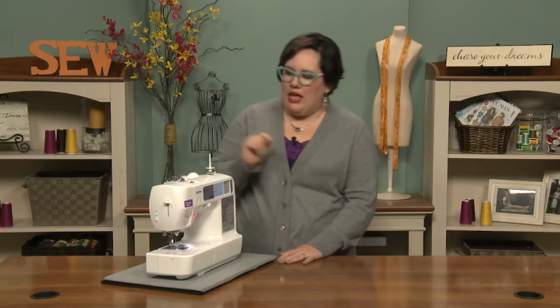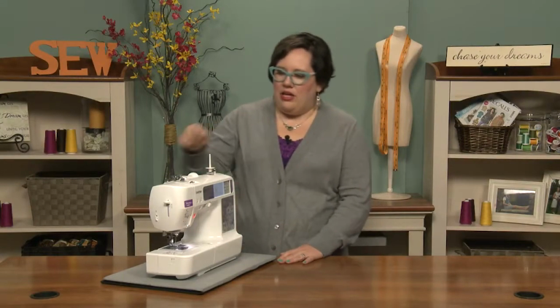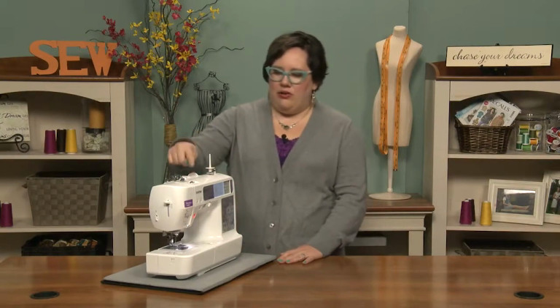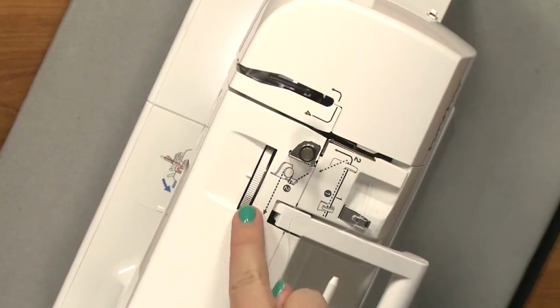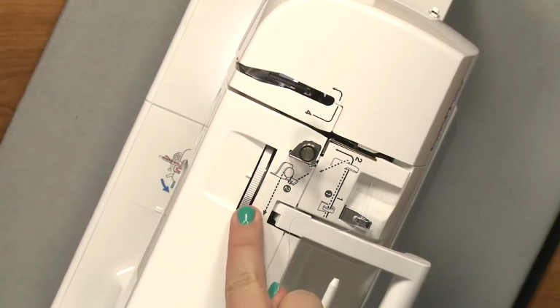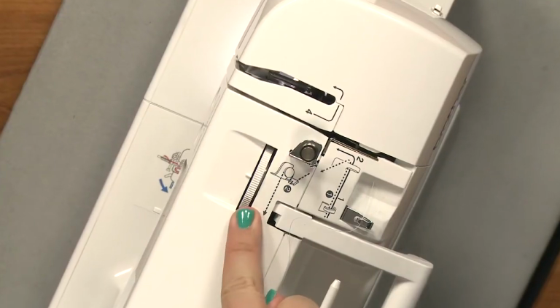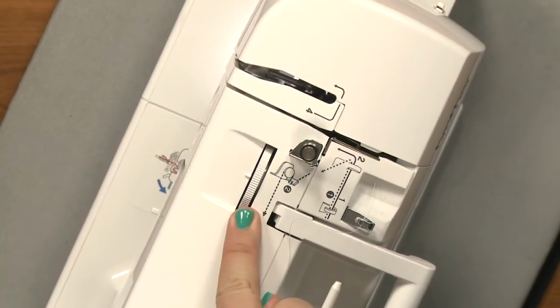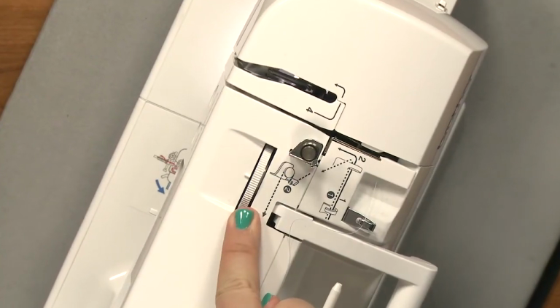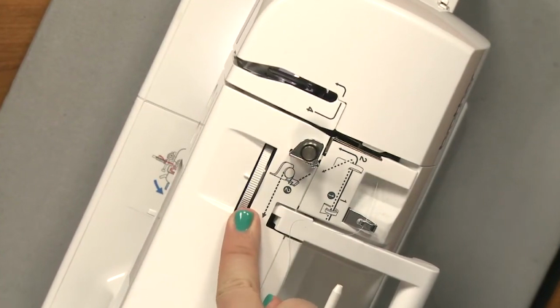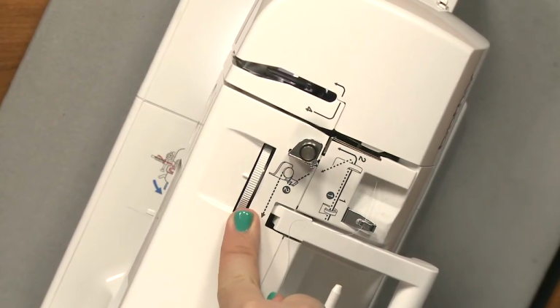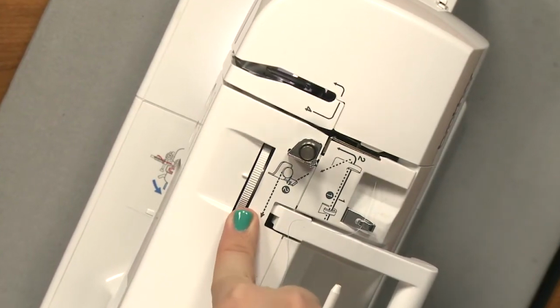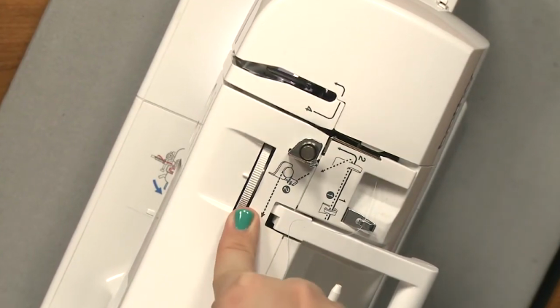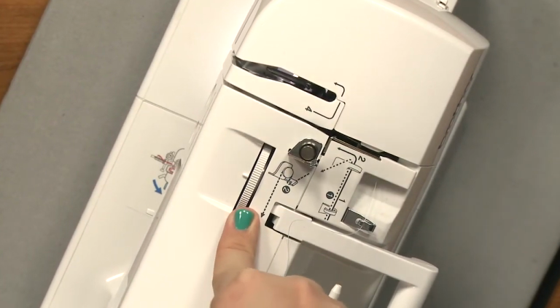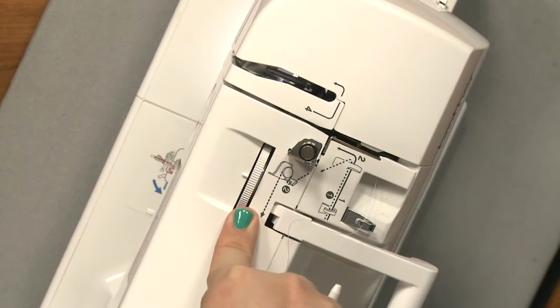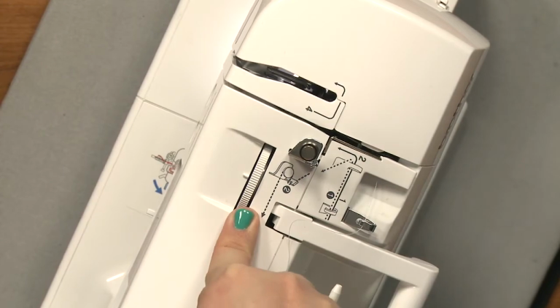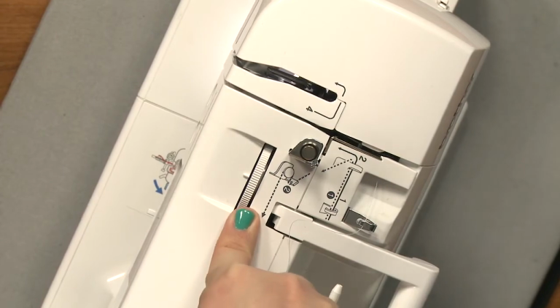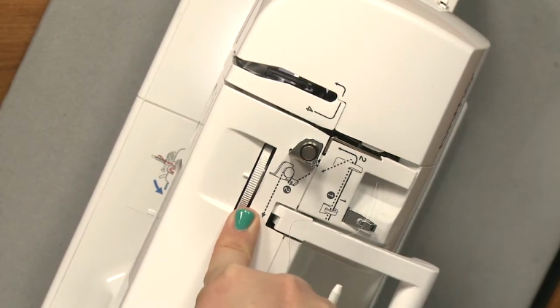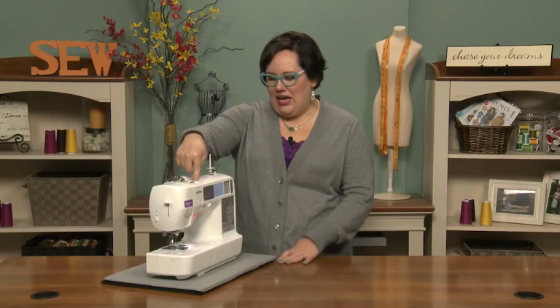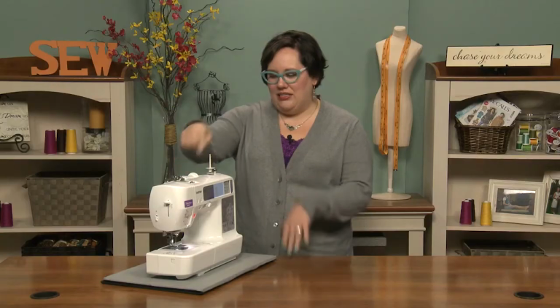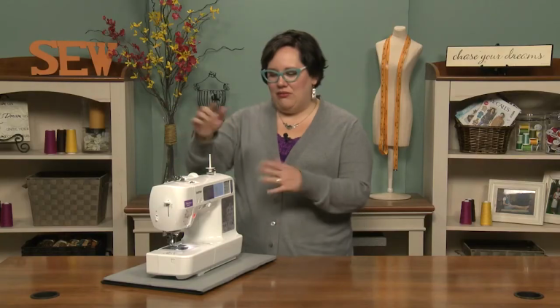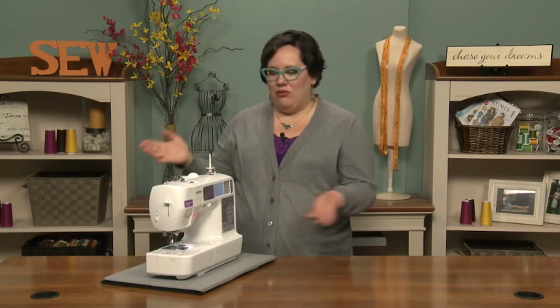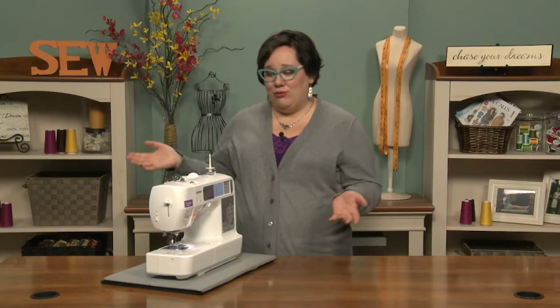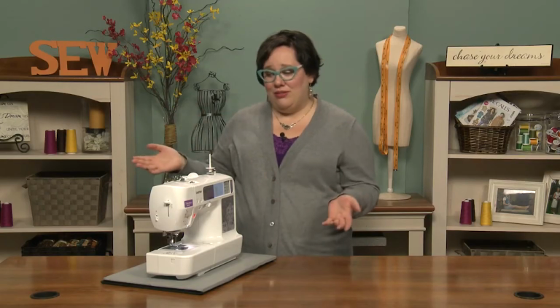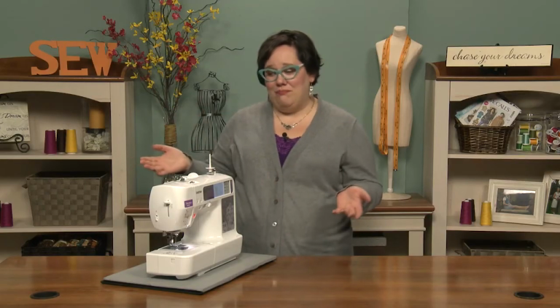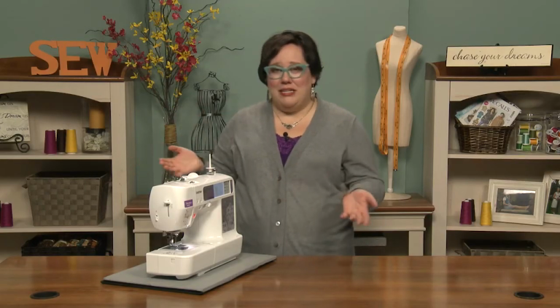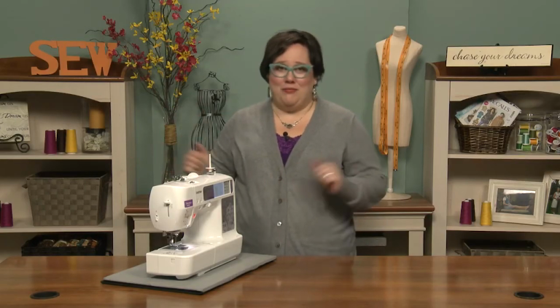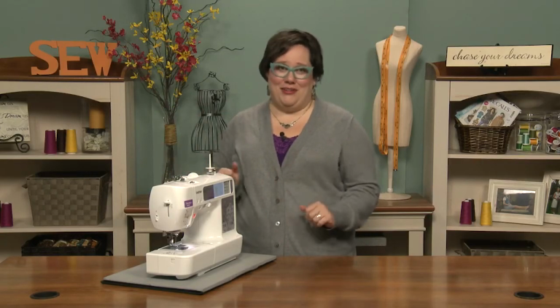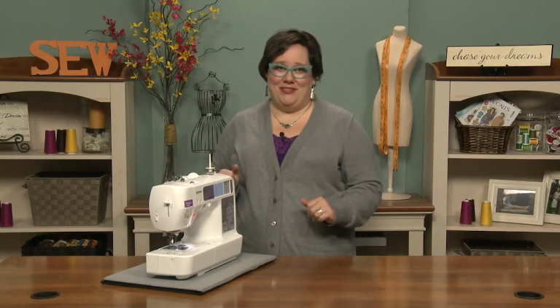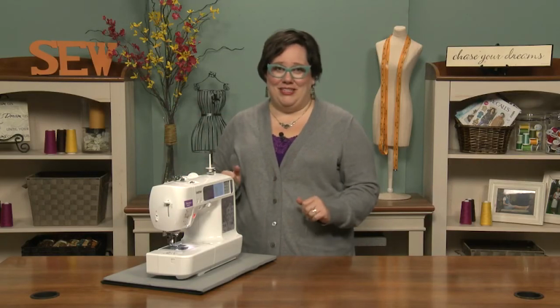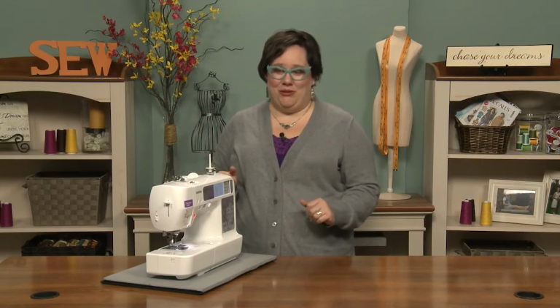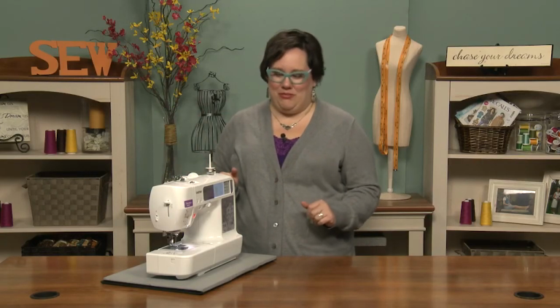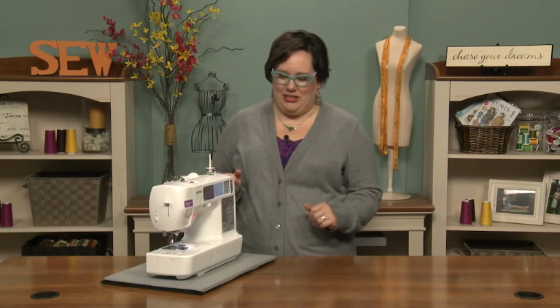You have your tension selector right here, and in general those are the basic parts of any sewing machine.